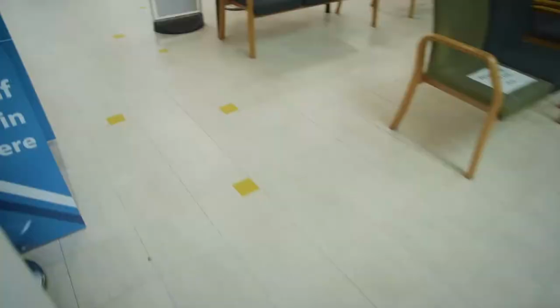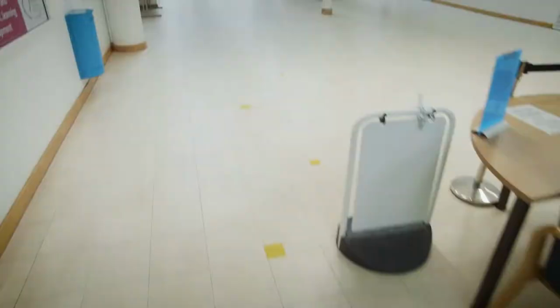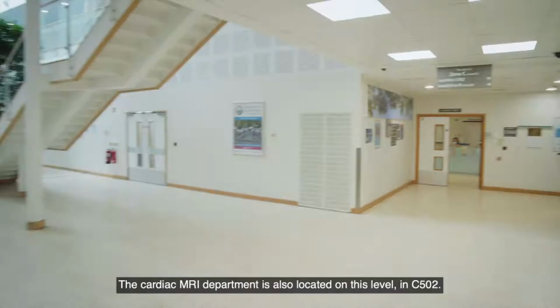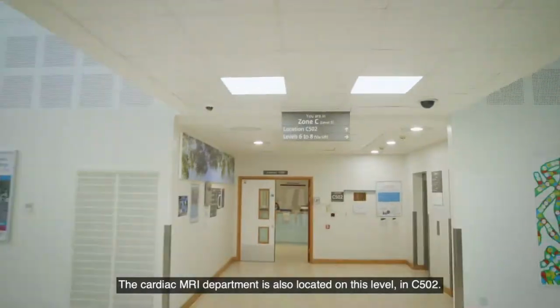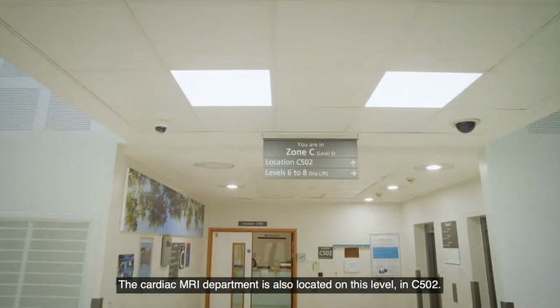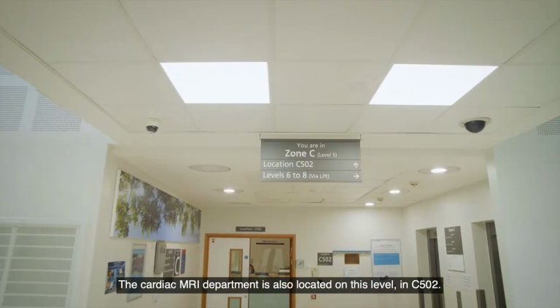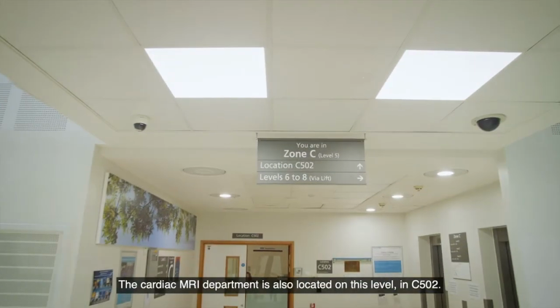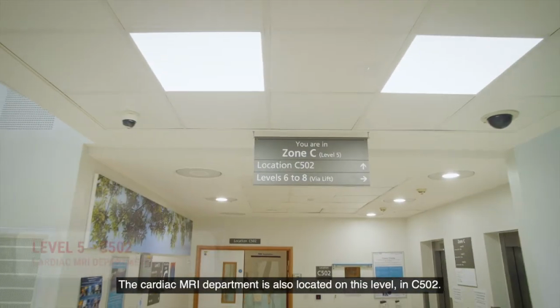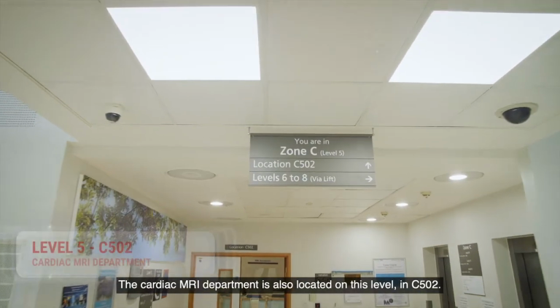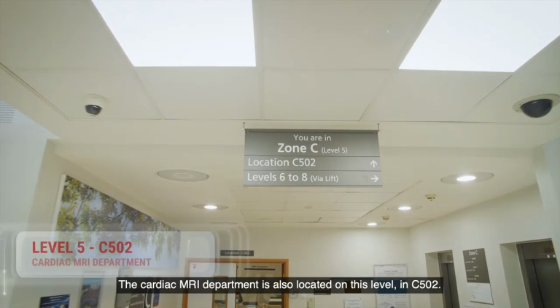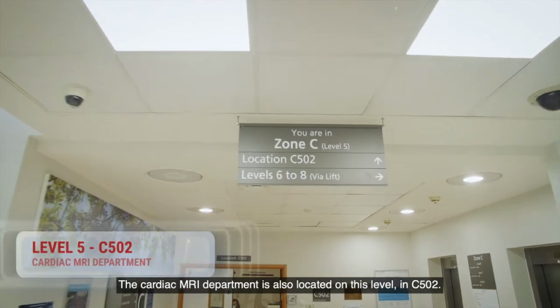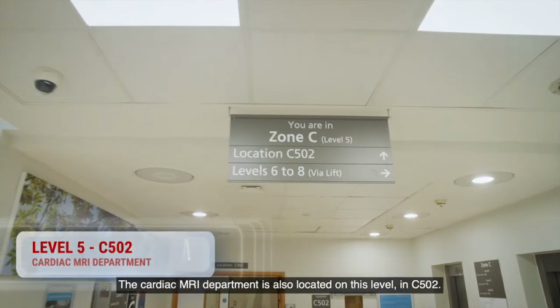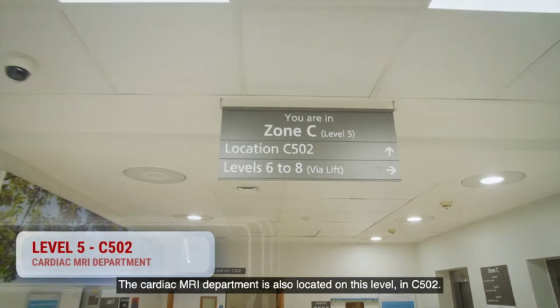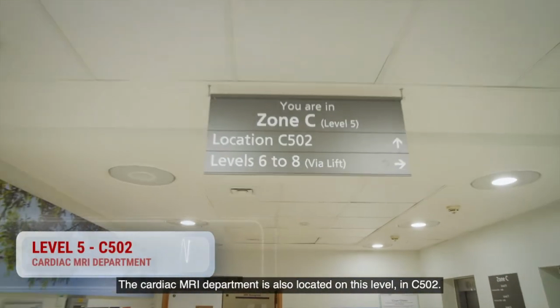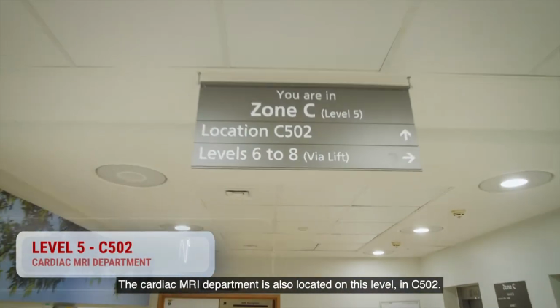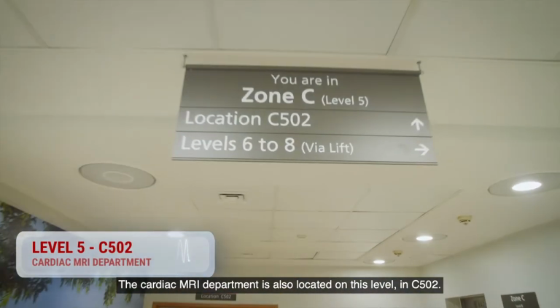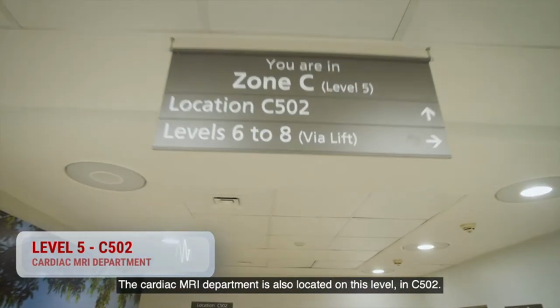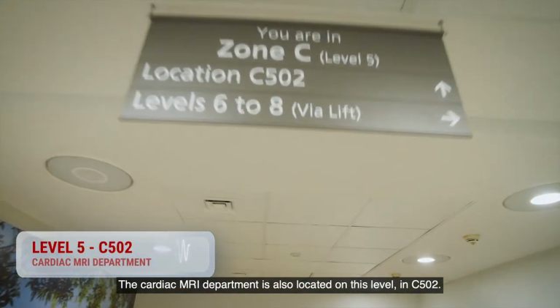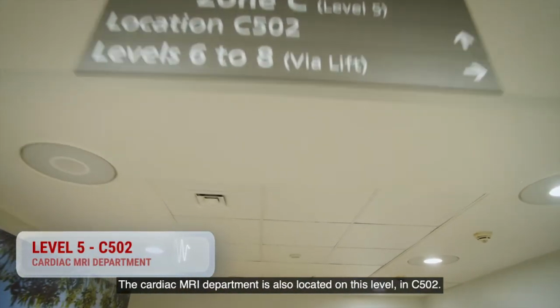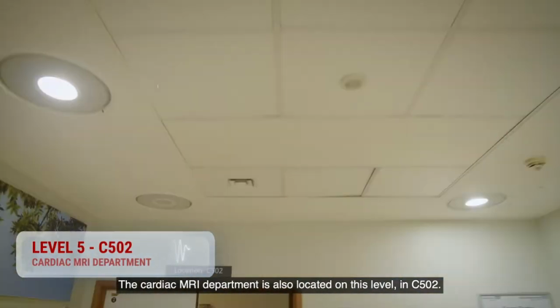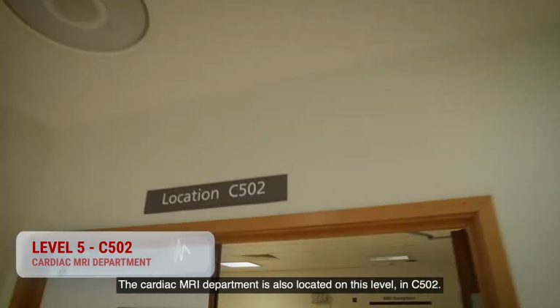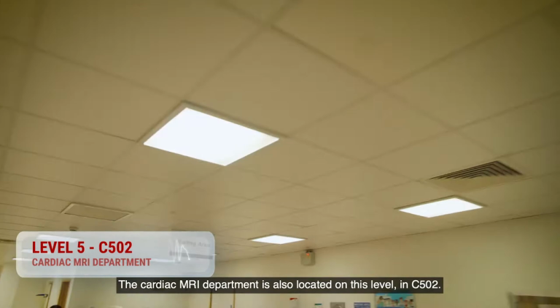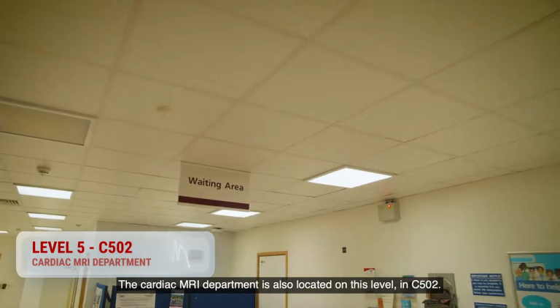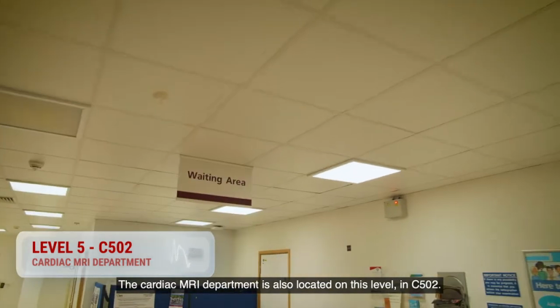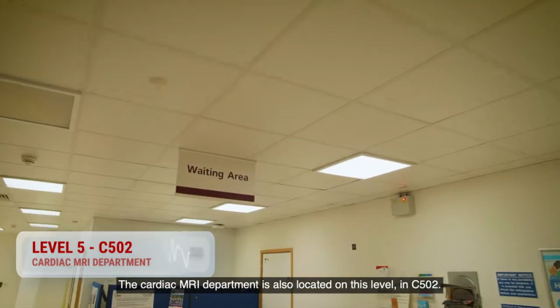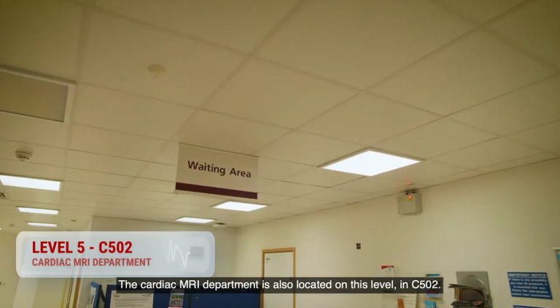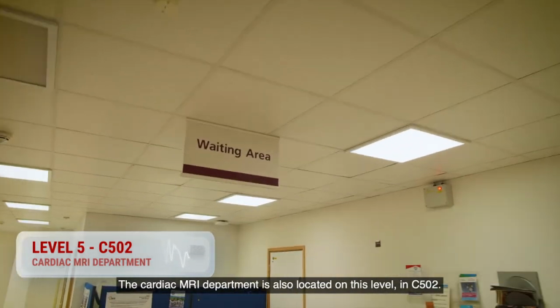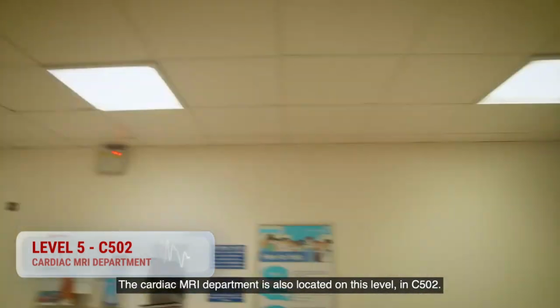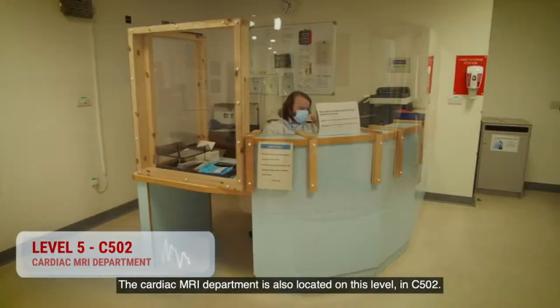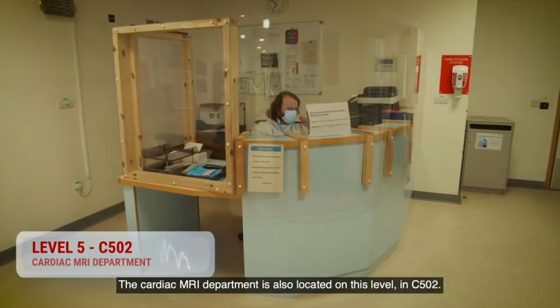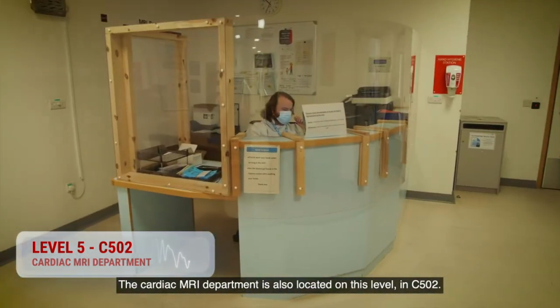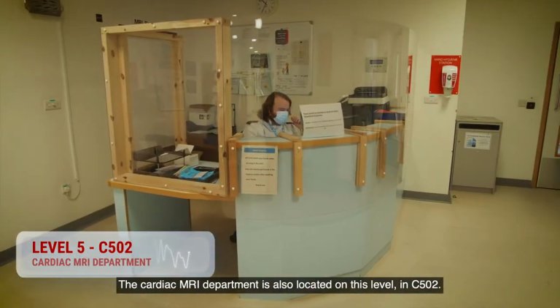The cardiac MRI department is also located on this level in C502.